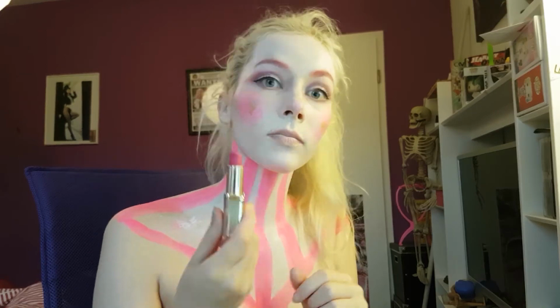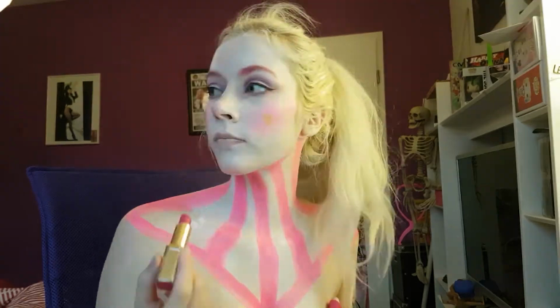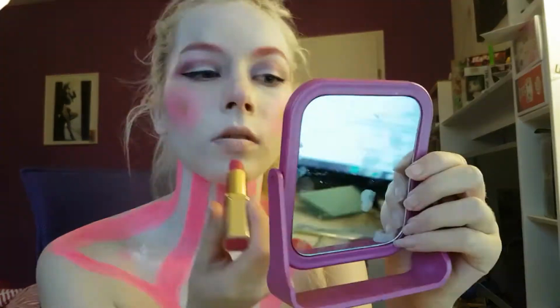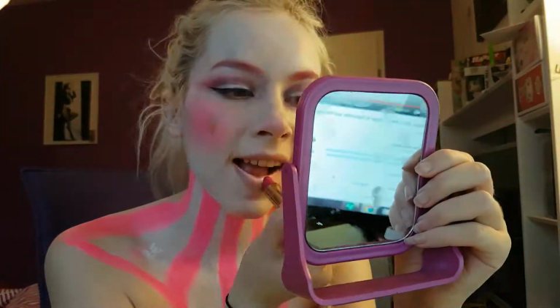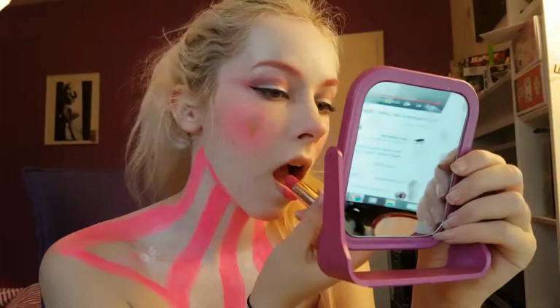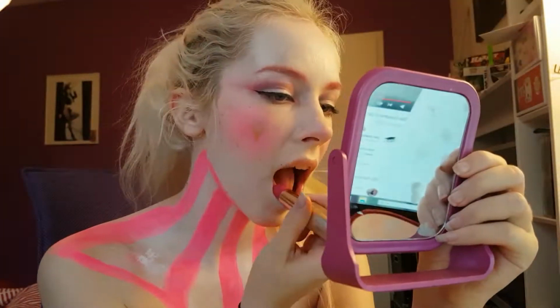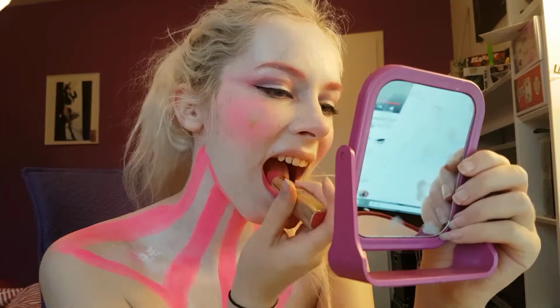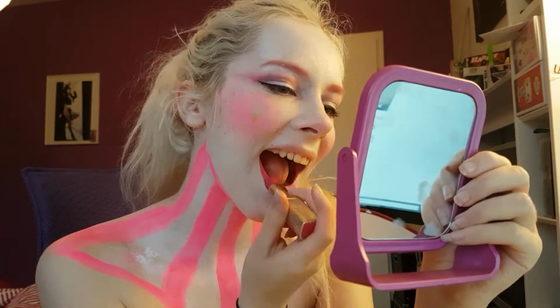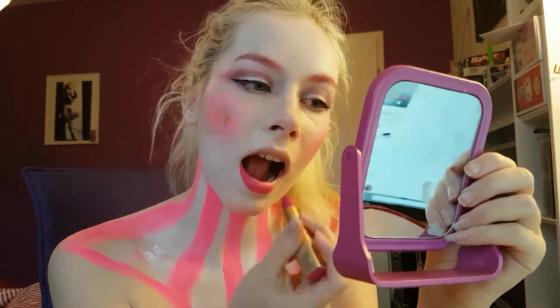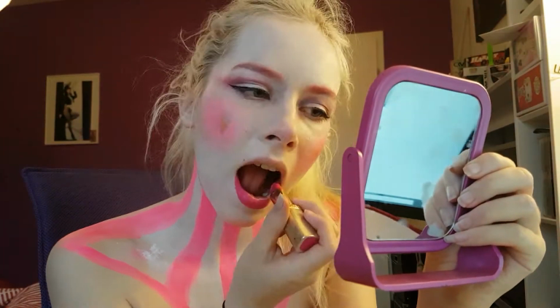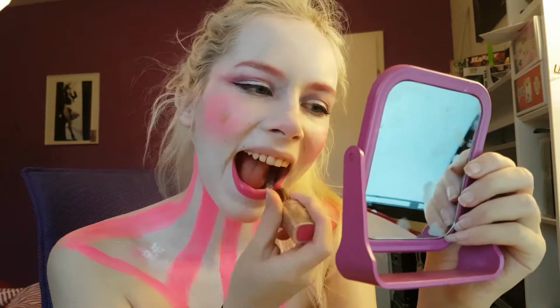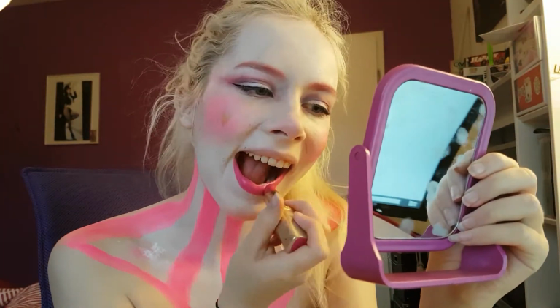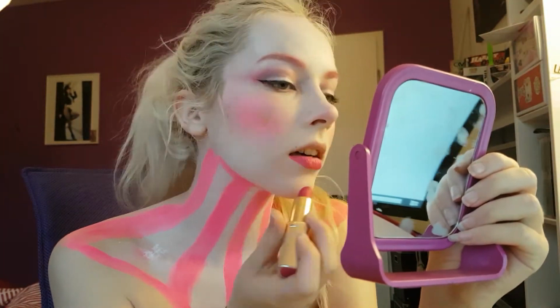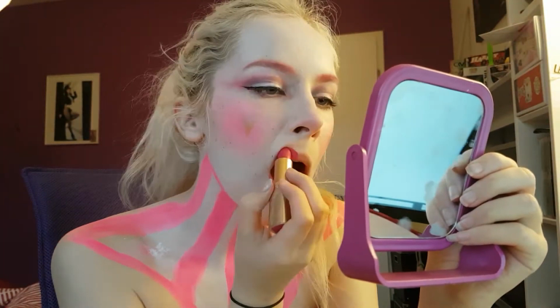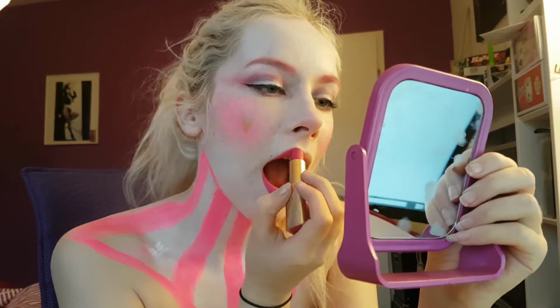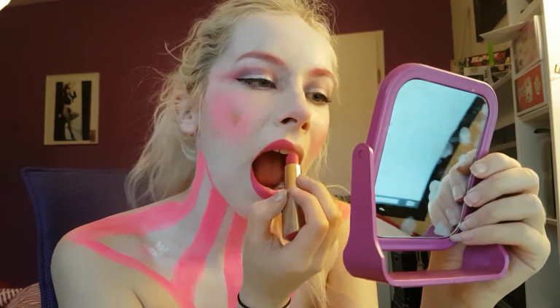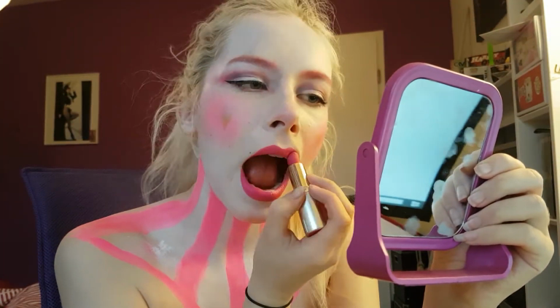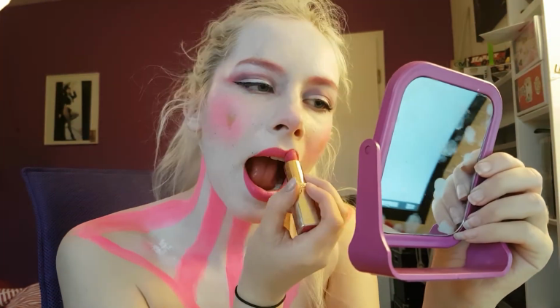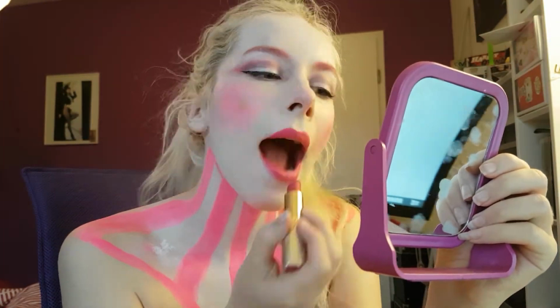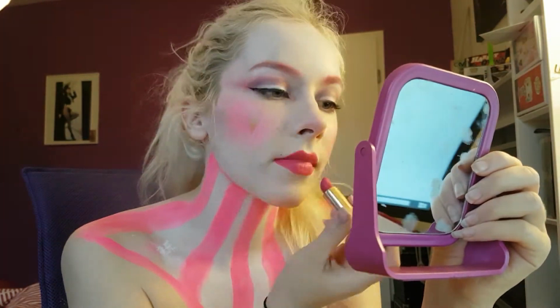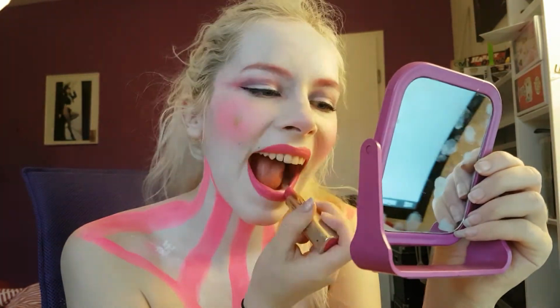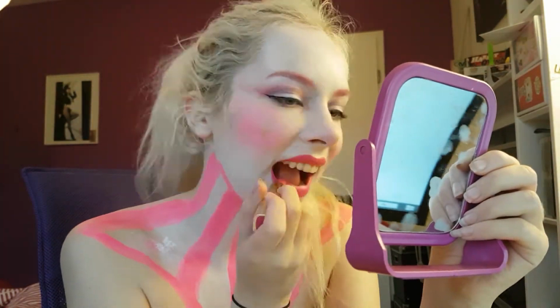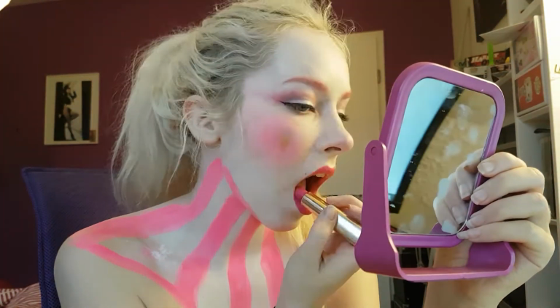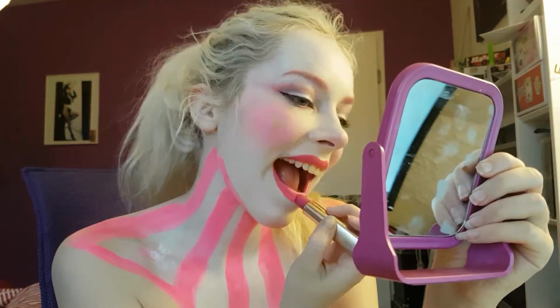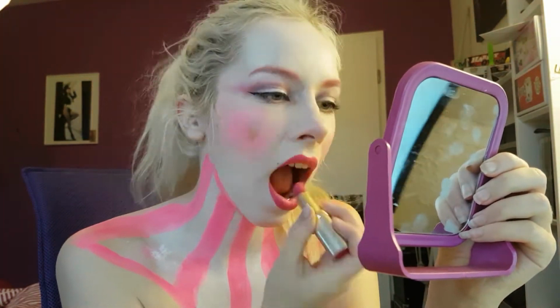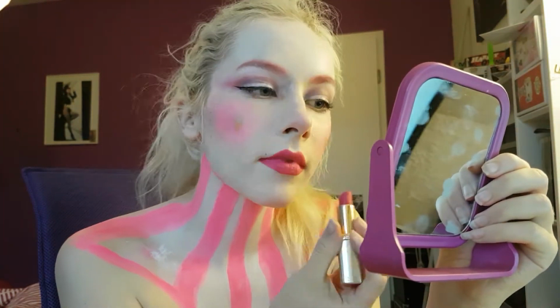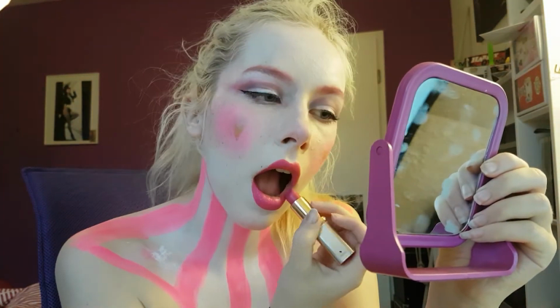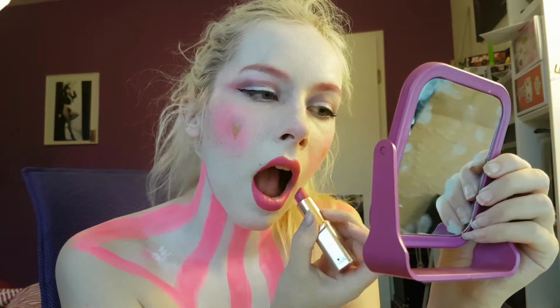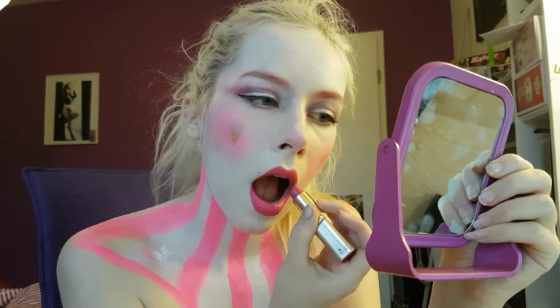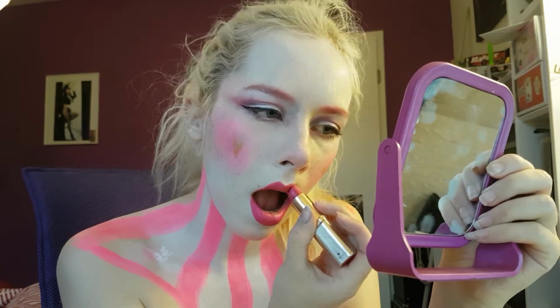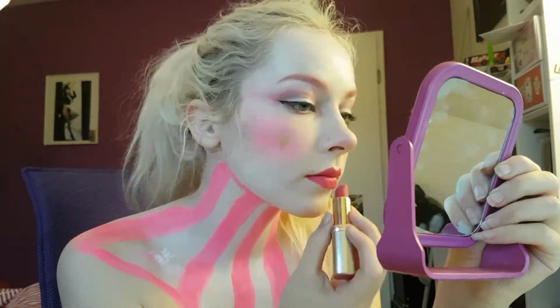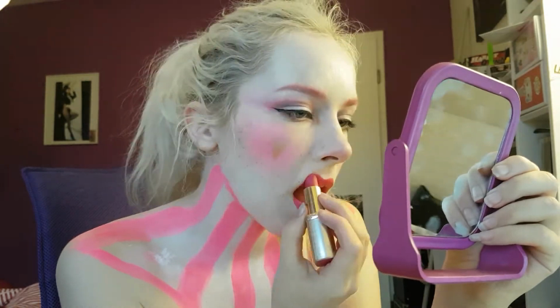Going with the overall pink look, I took a pink lipstick and put that on my lips — you know, stuff you do with lipstick.